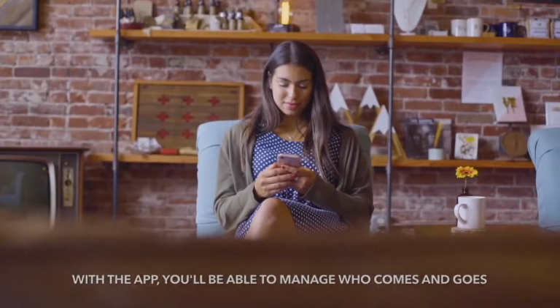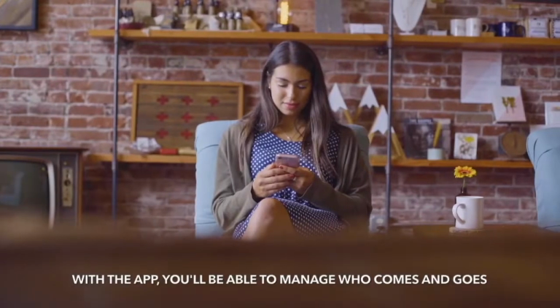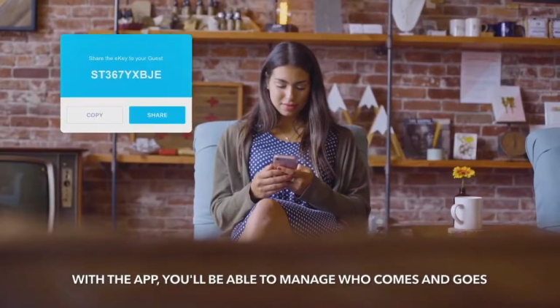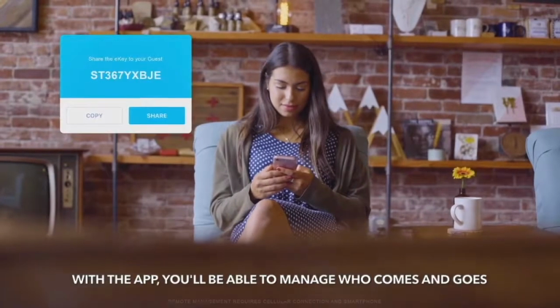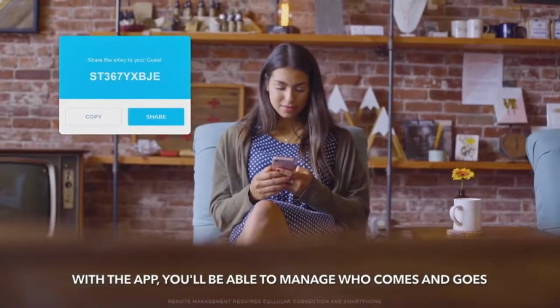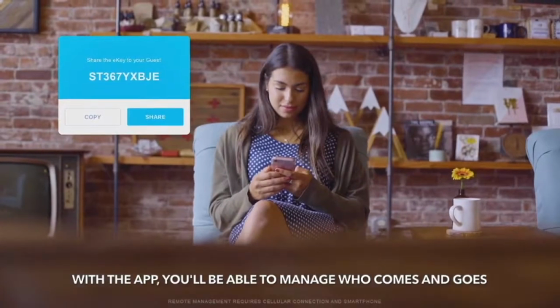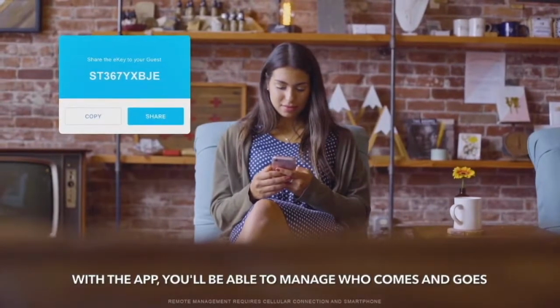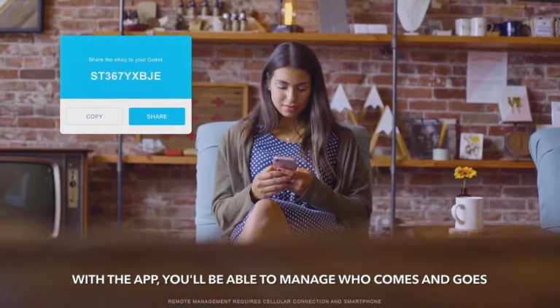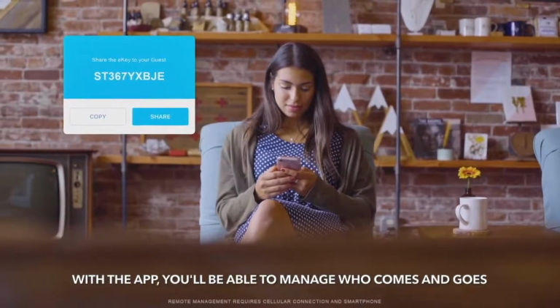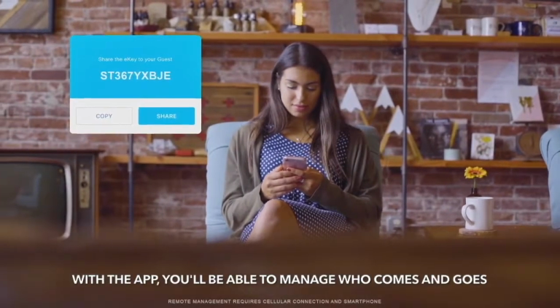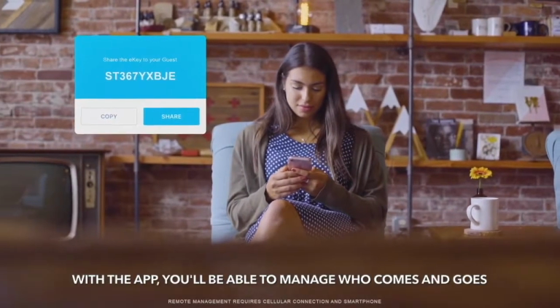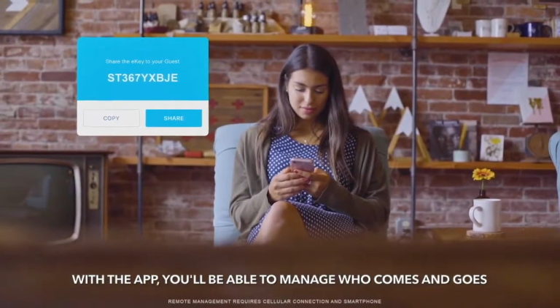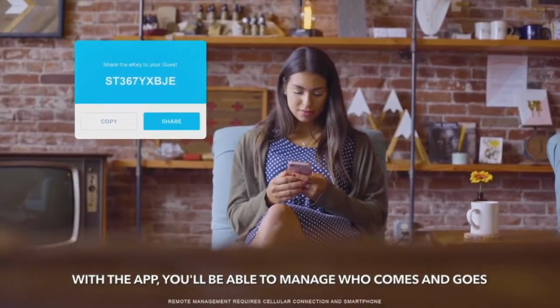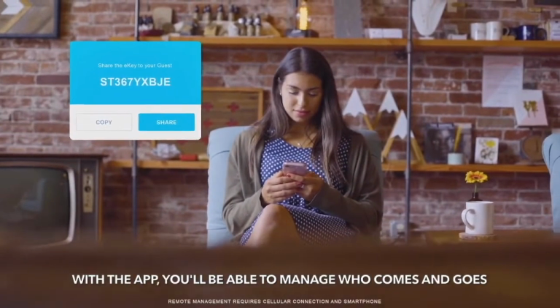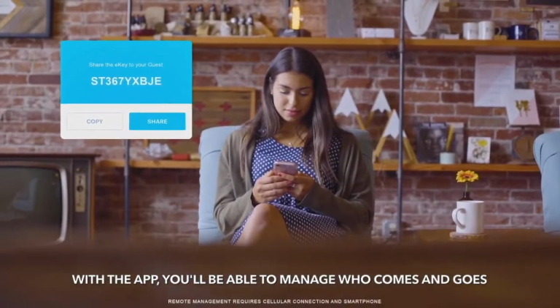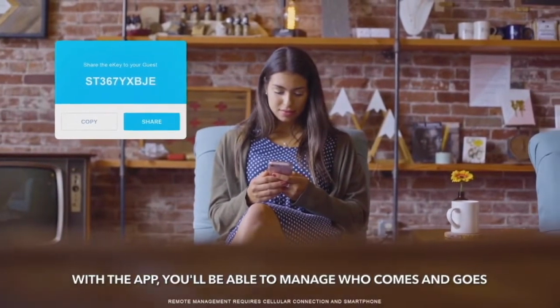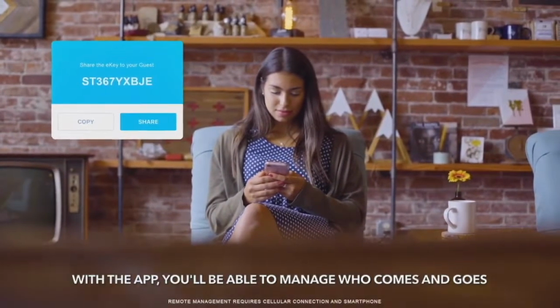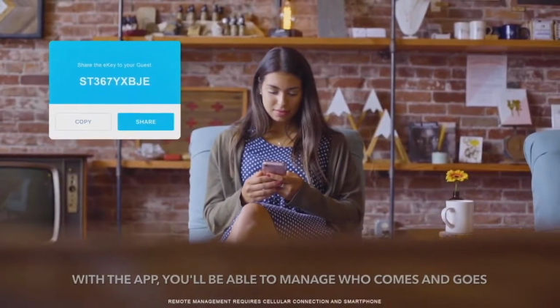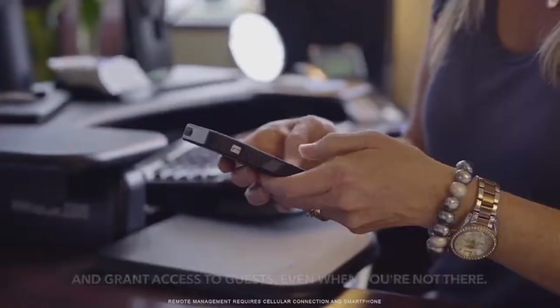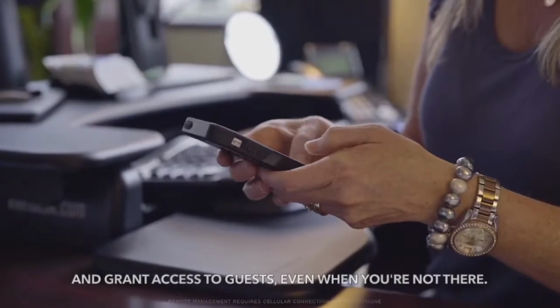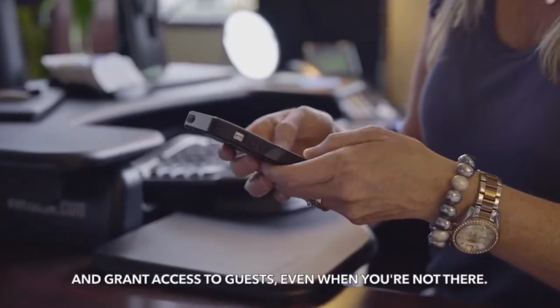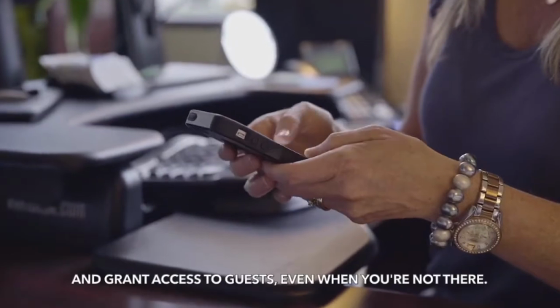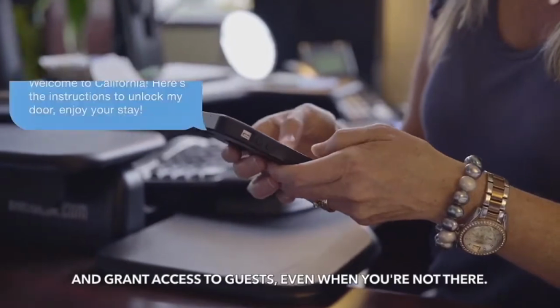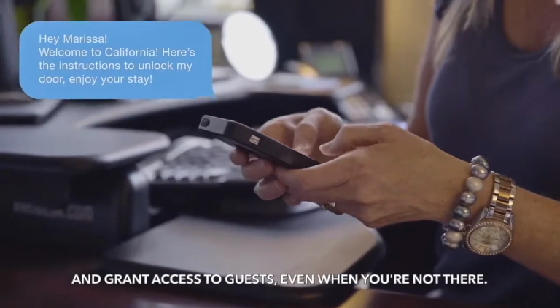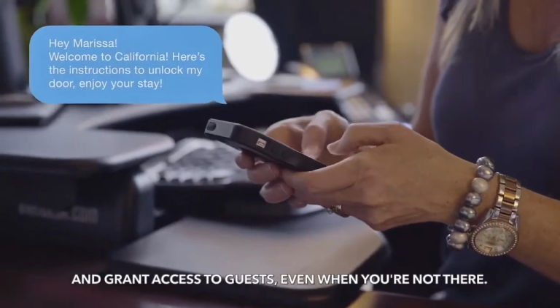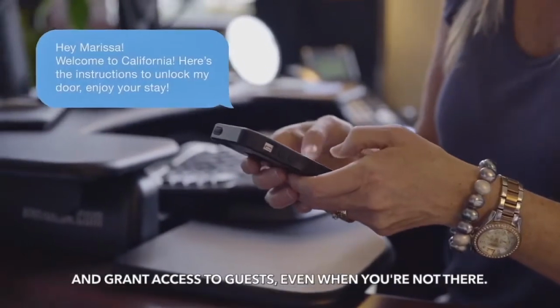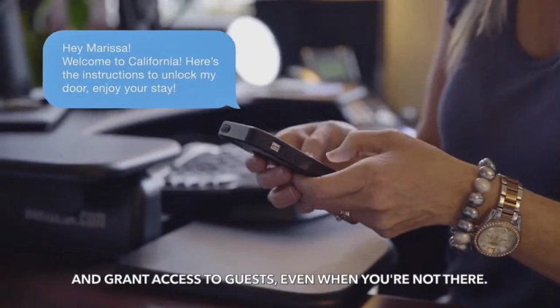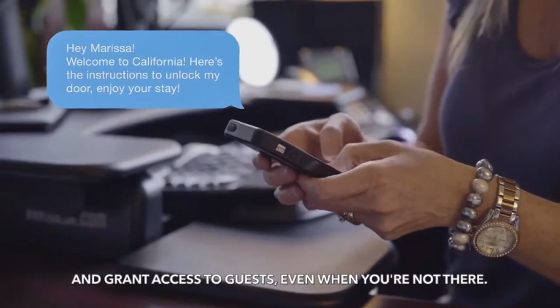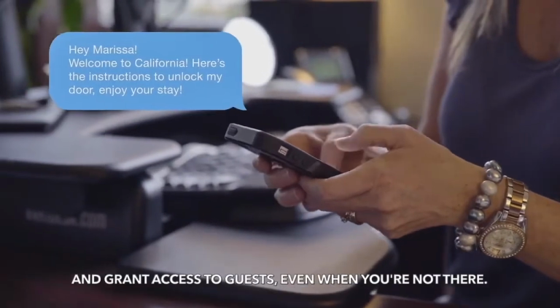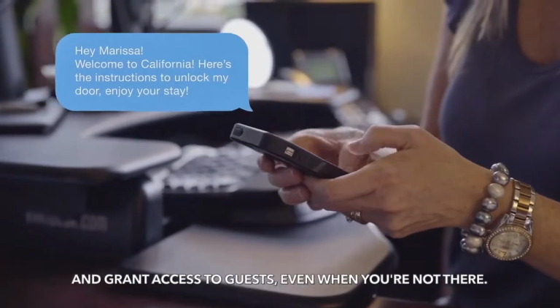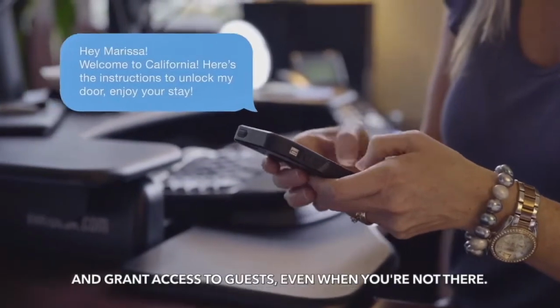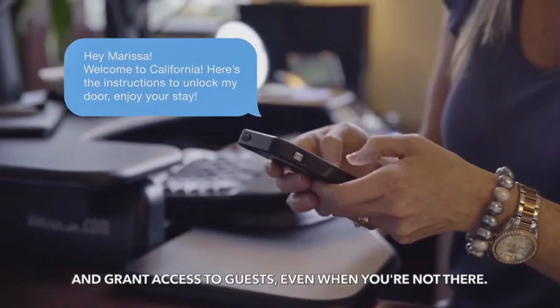With the app, you'll be able to manage who comes and goes and grant access to guests even if you're not there.